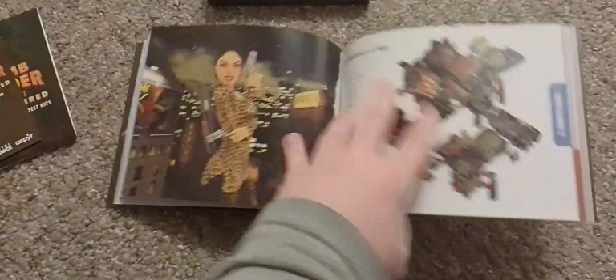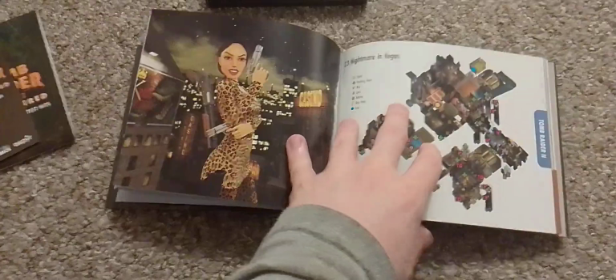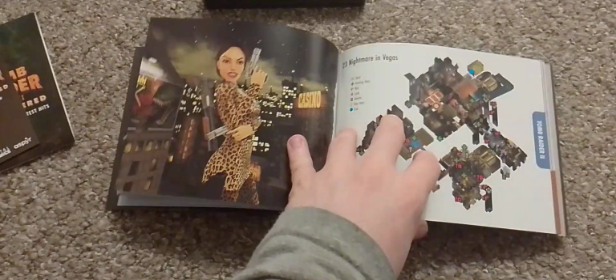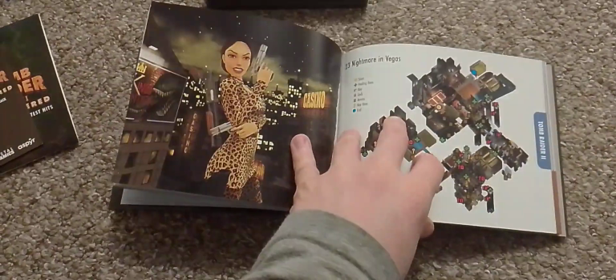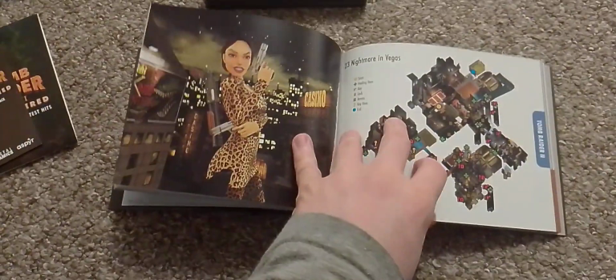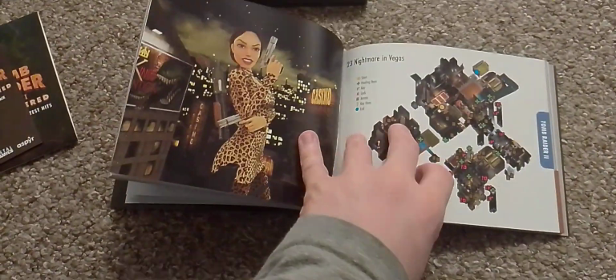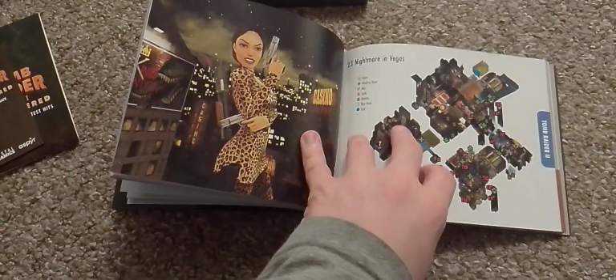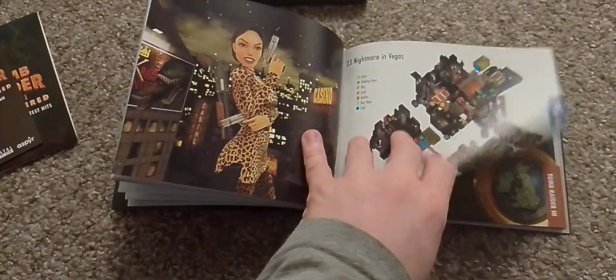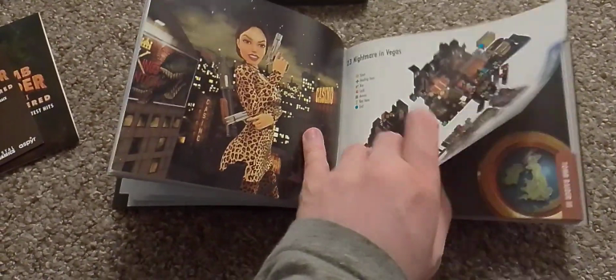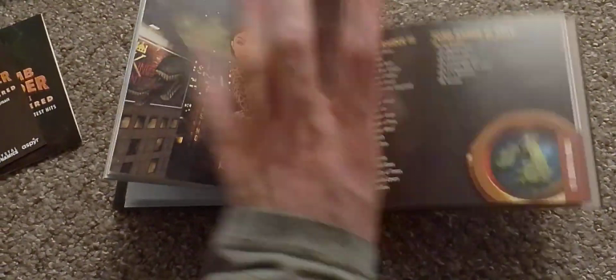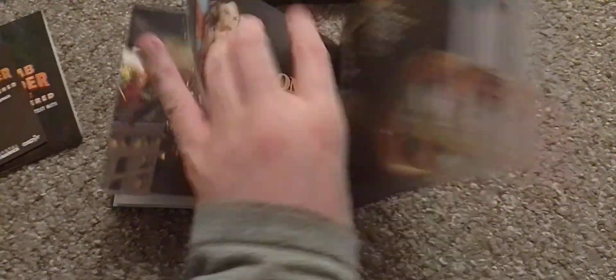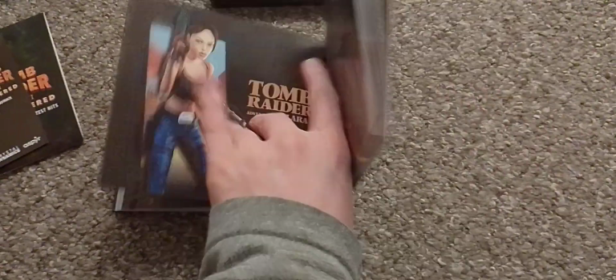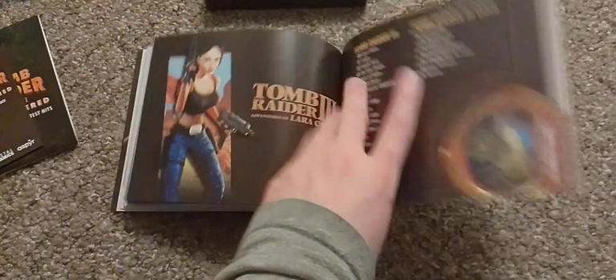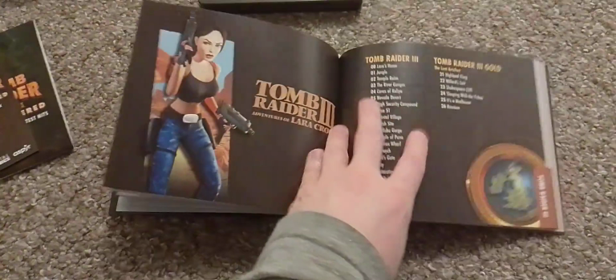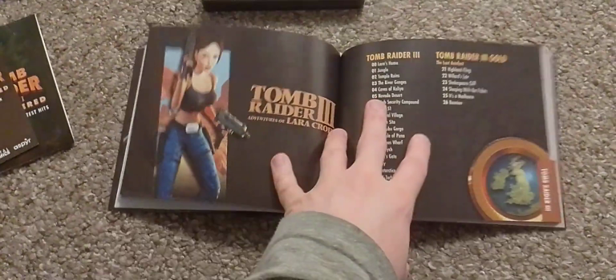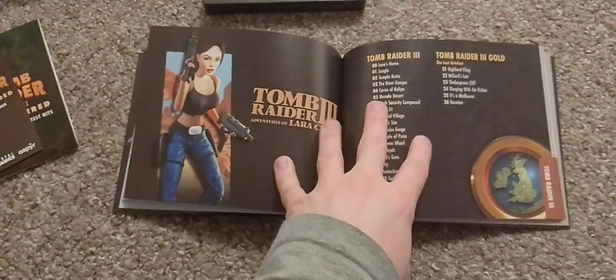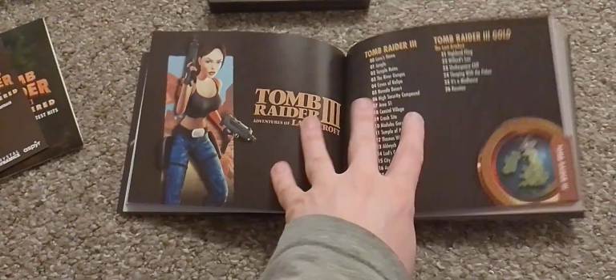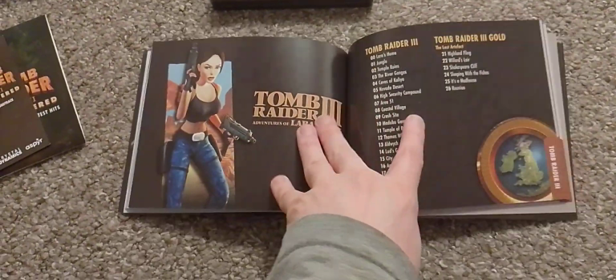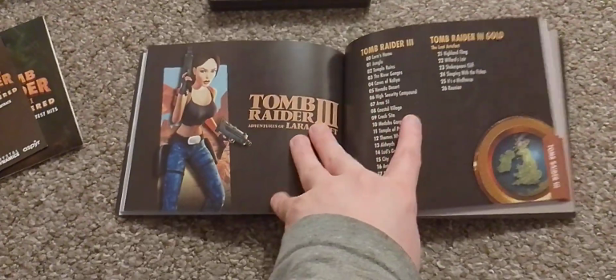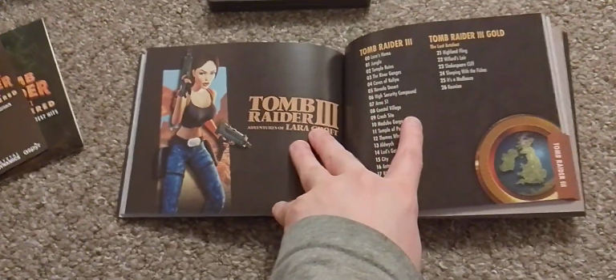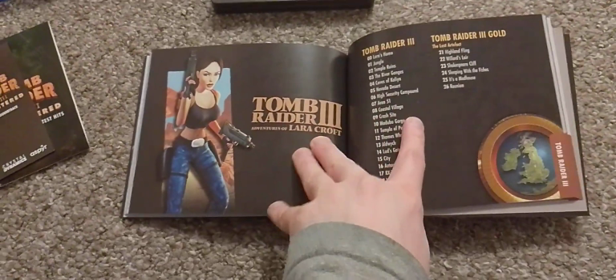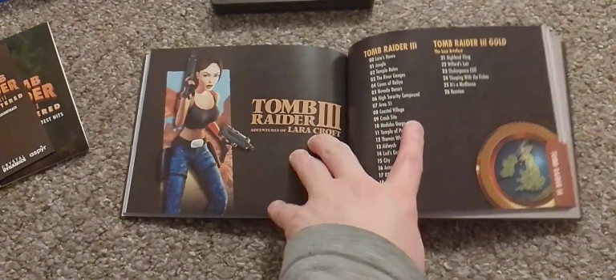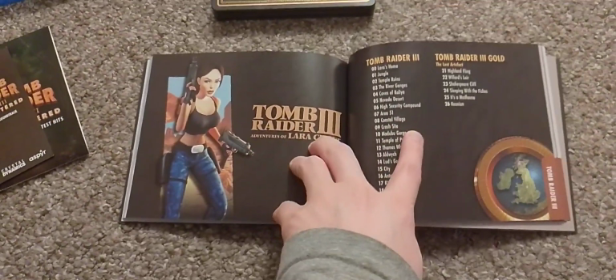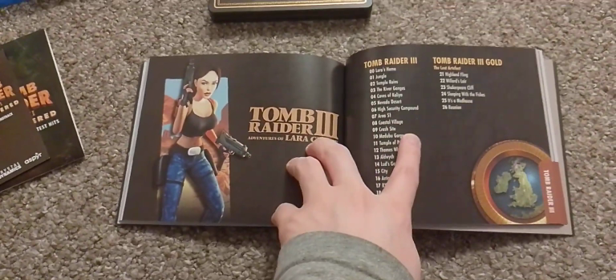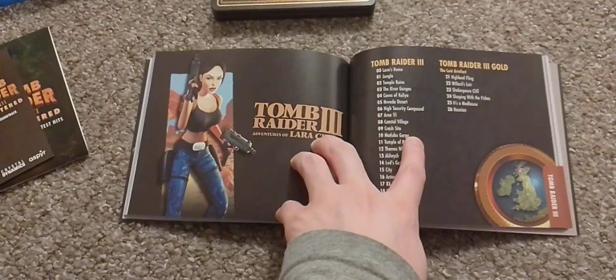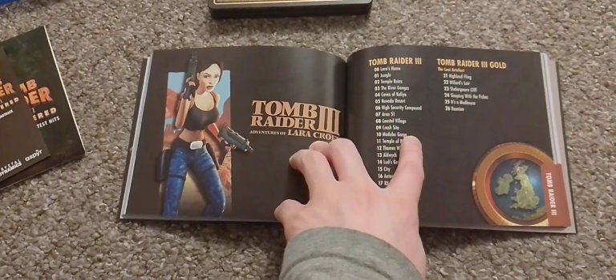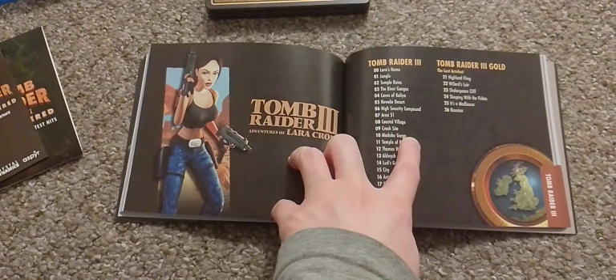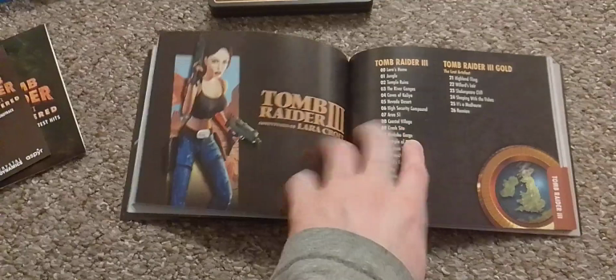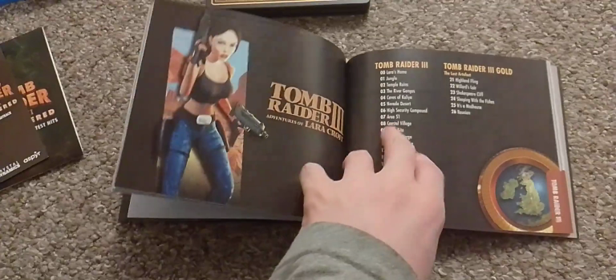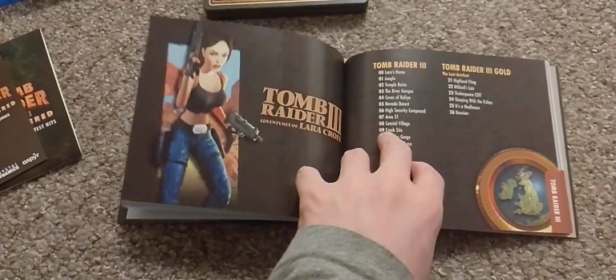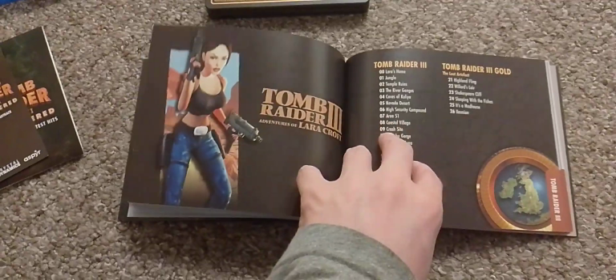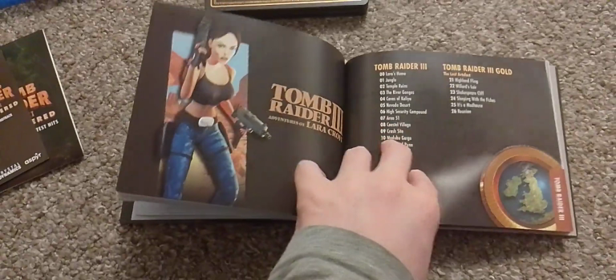Tomb Raider 2 is my personal favorite Tomb Raider game. We also have the Tomb Raider 2 golden mask section. And then Tomb Raider 3 — what the hell are you wearing there, Lara? That cat freaking slater outfit.